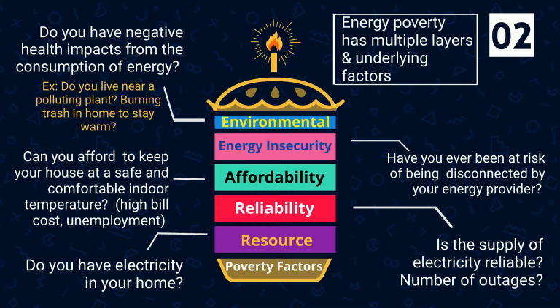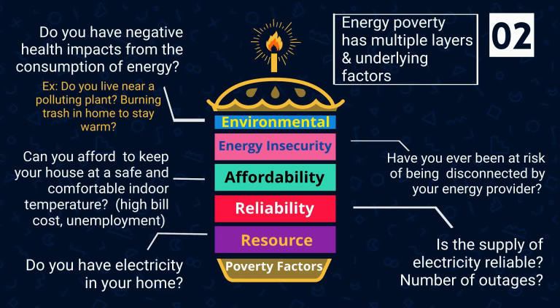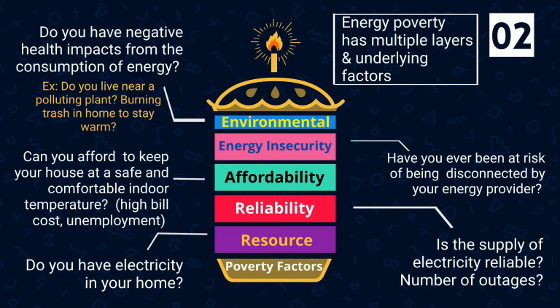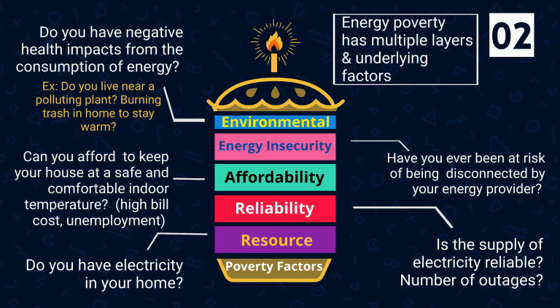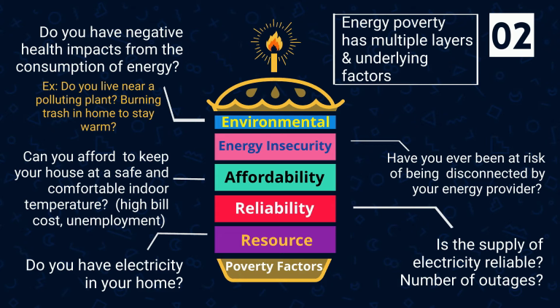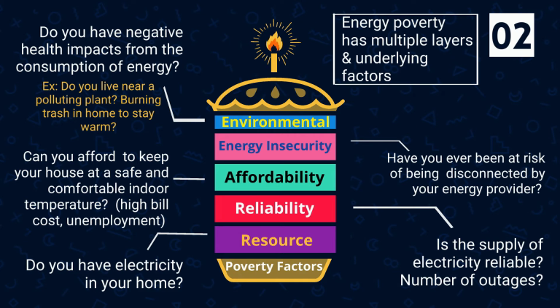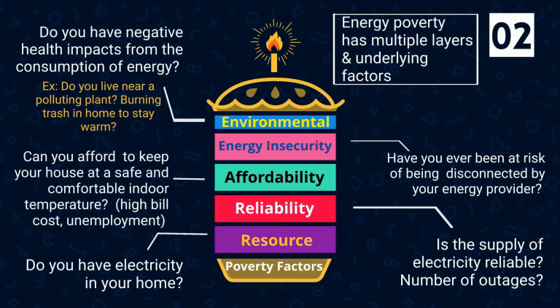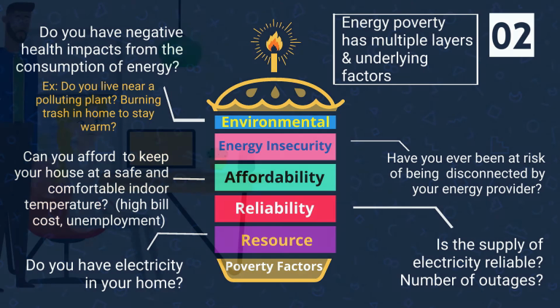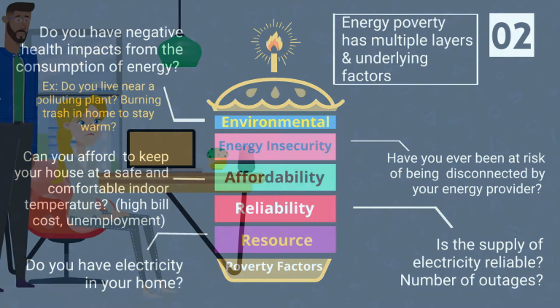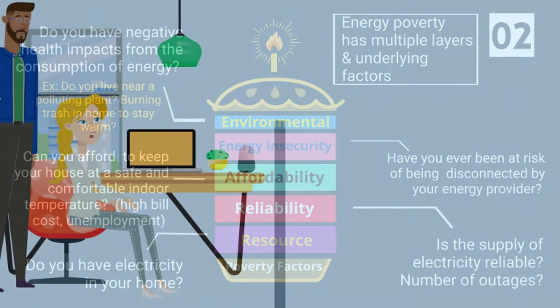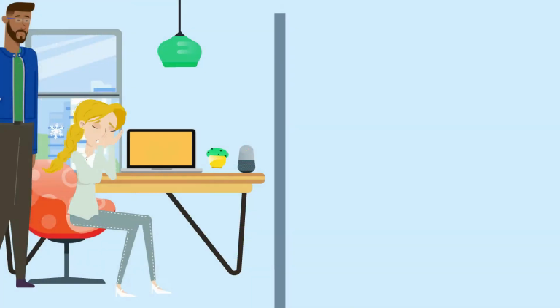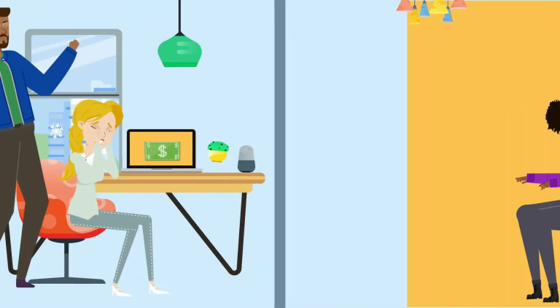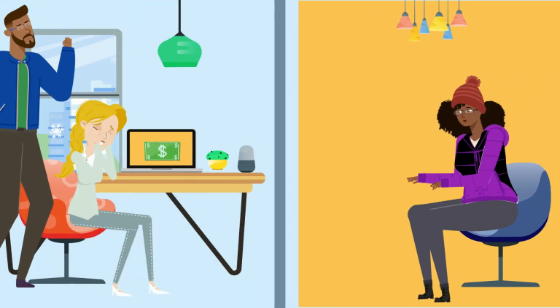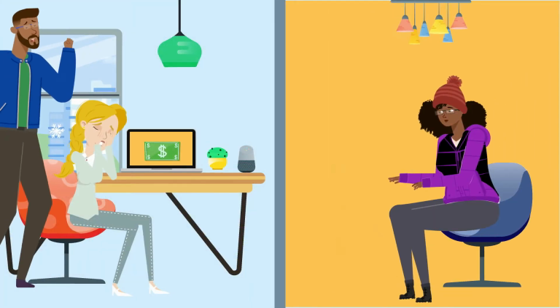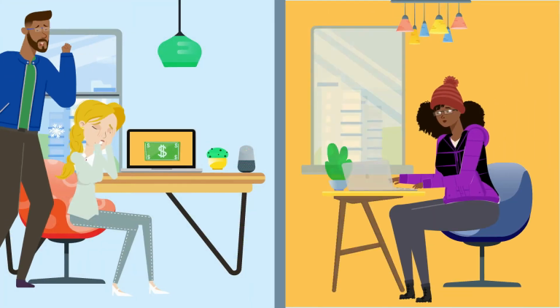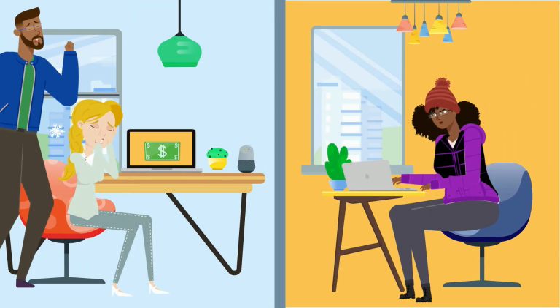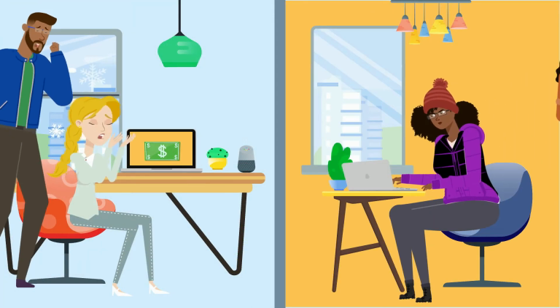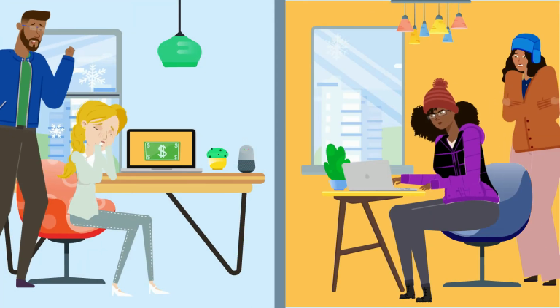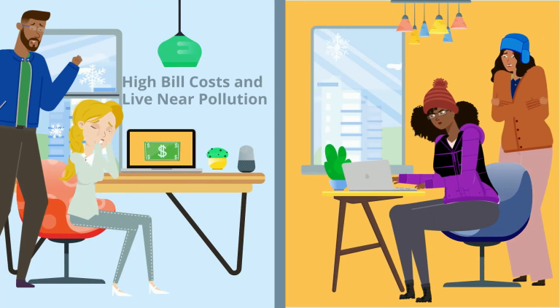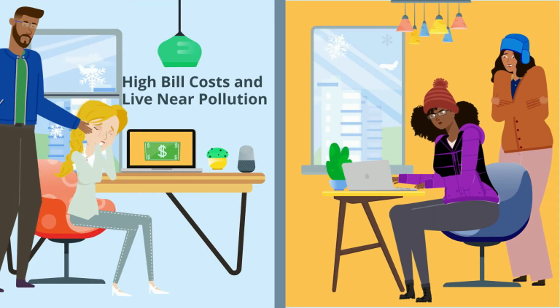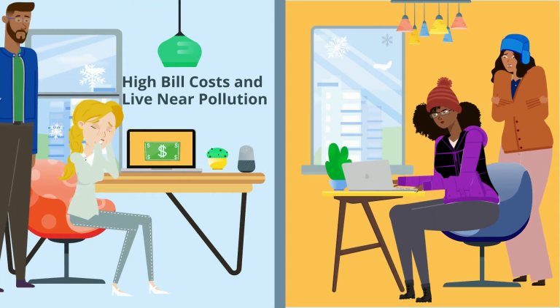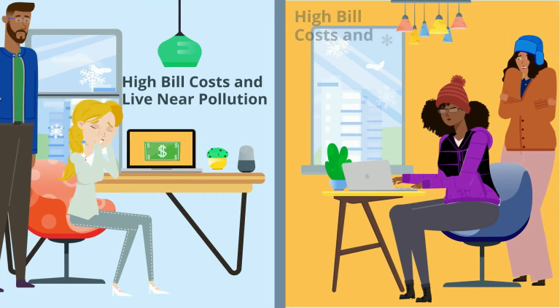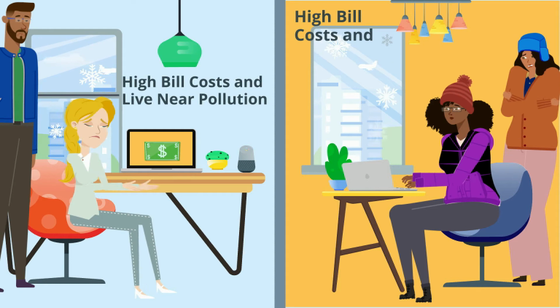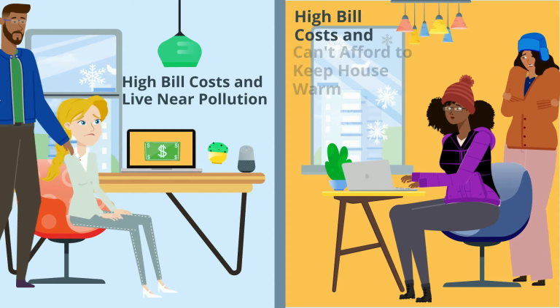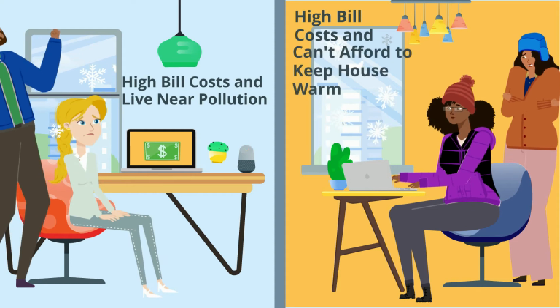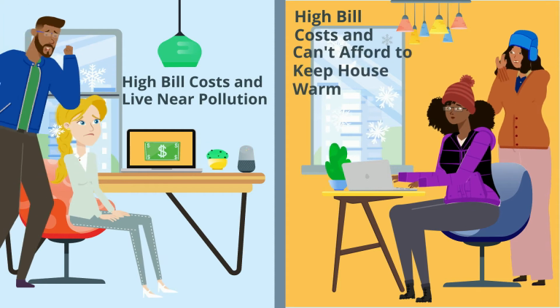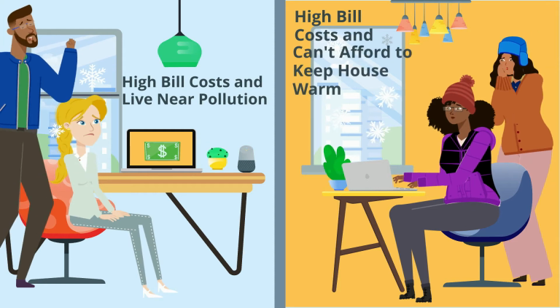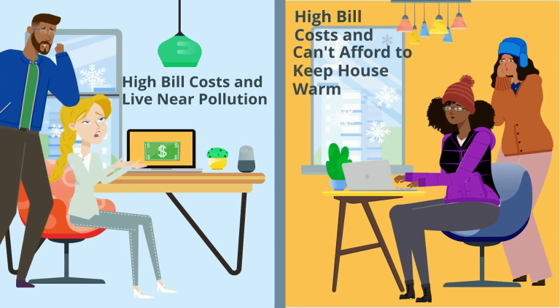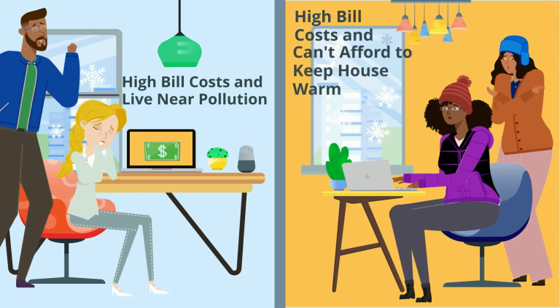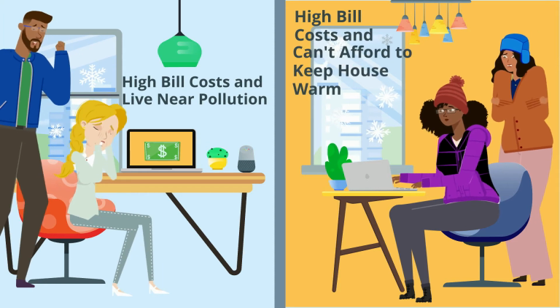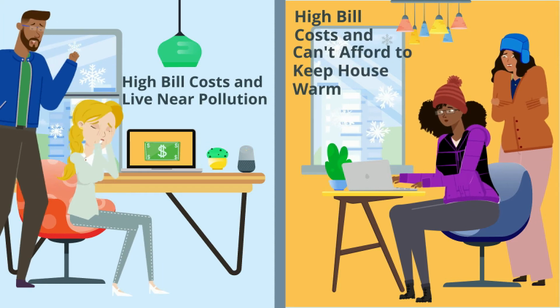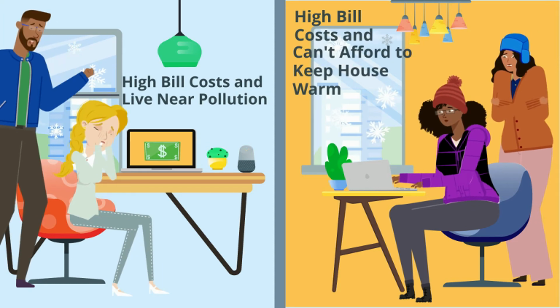Energy poverty can bridge both the heating and electricity sectors, and people can experience multiple types of these forms simultaneously.